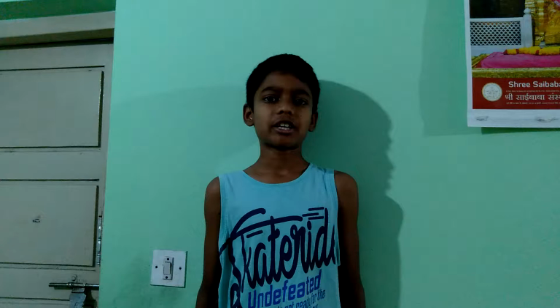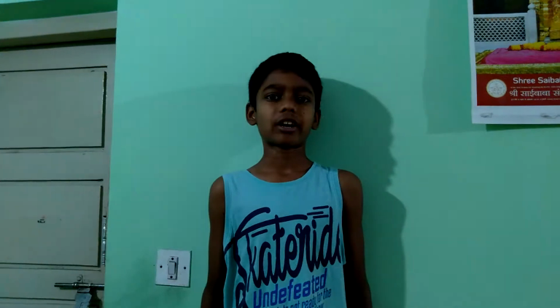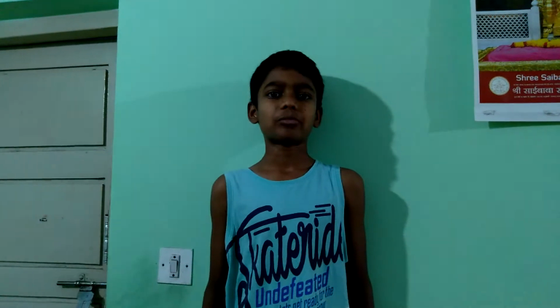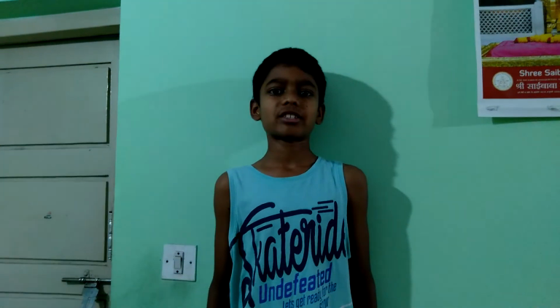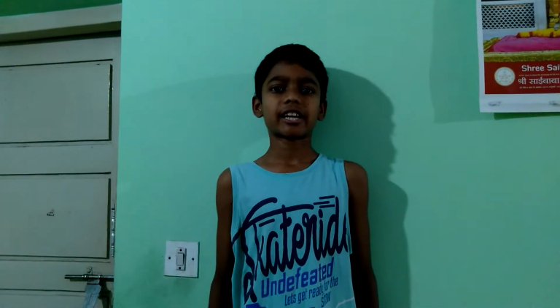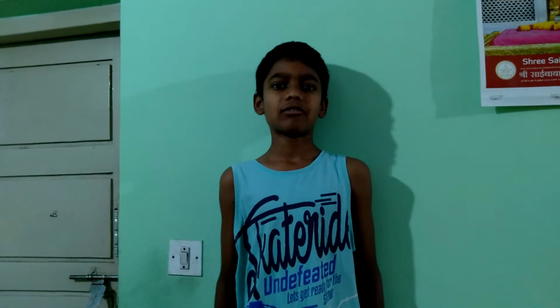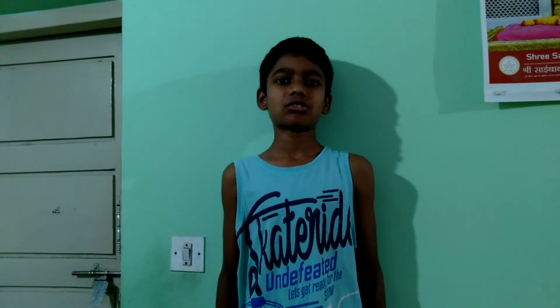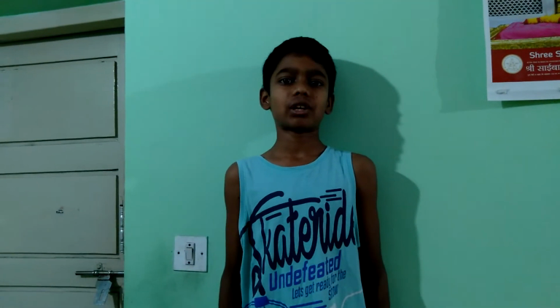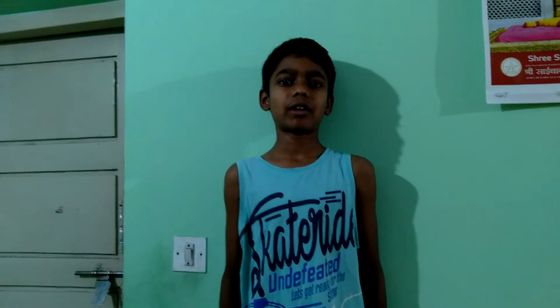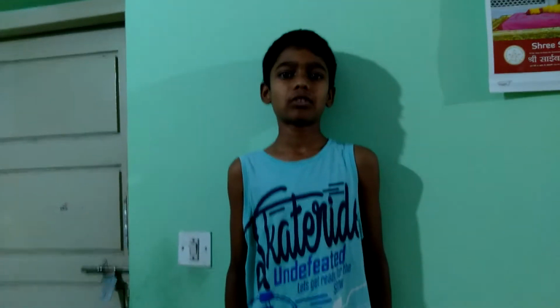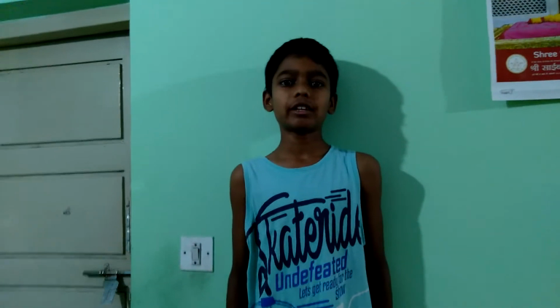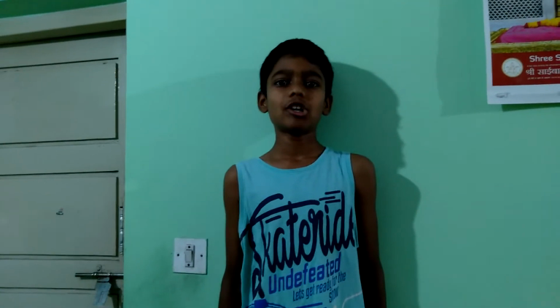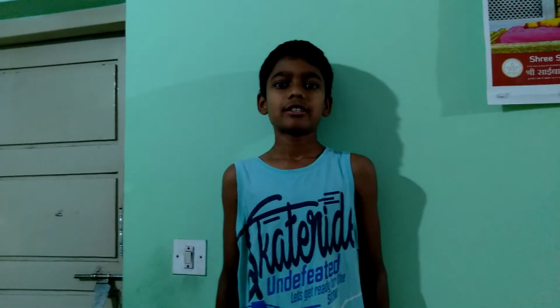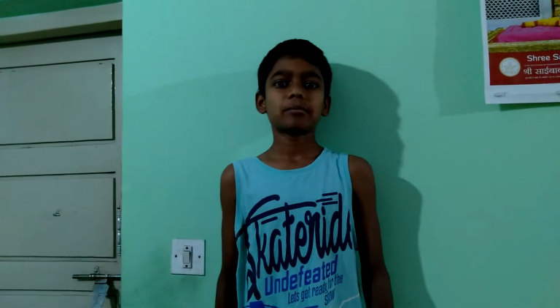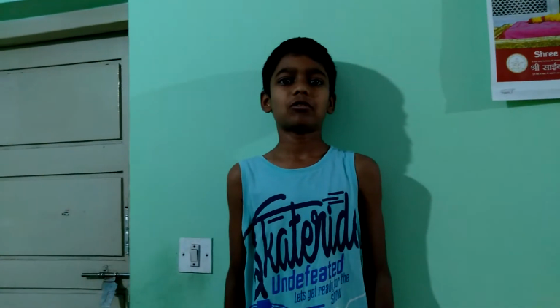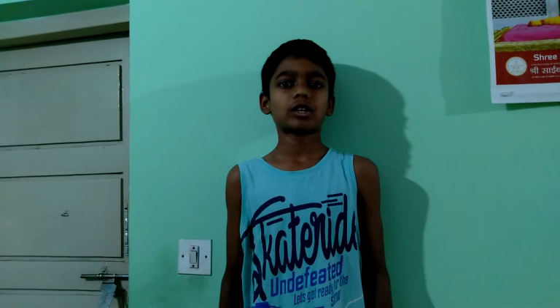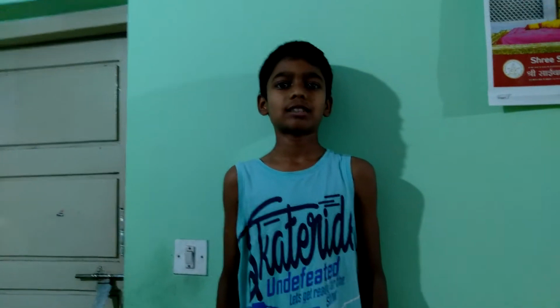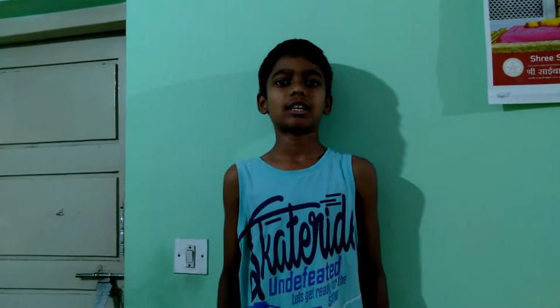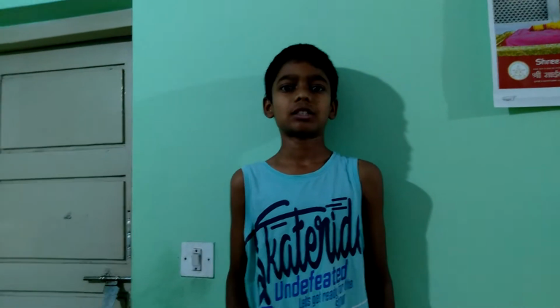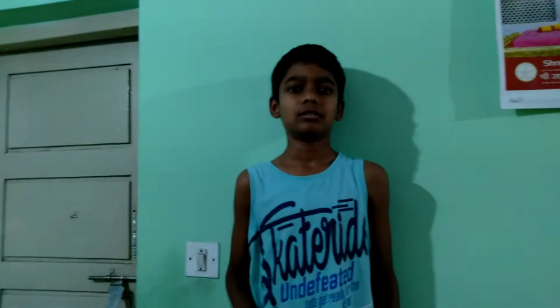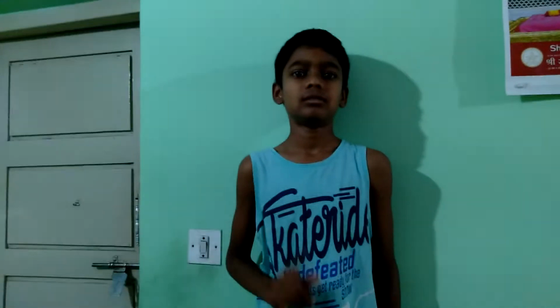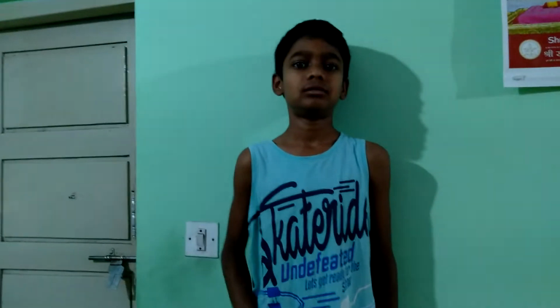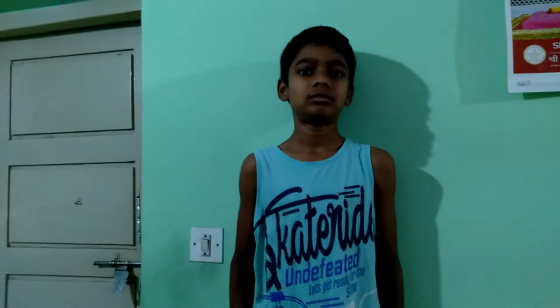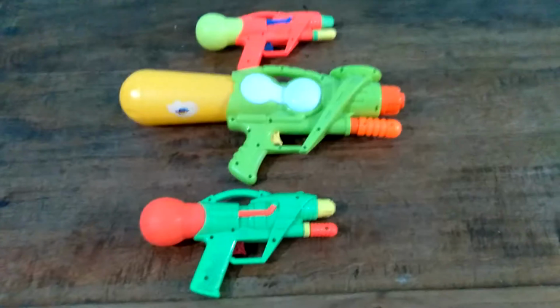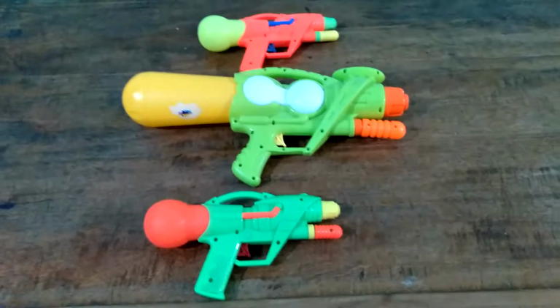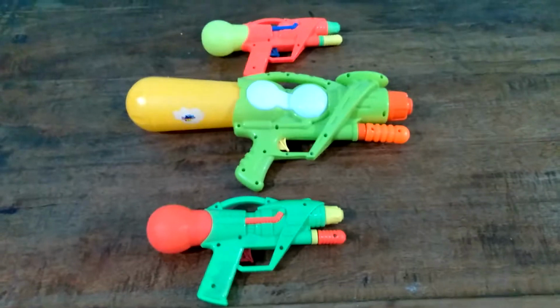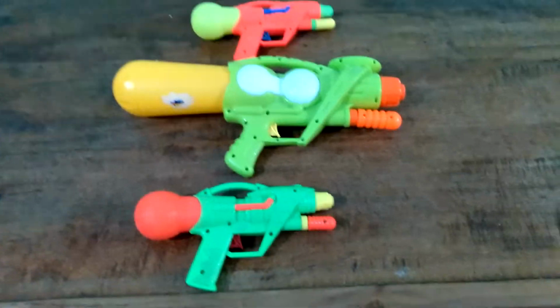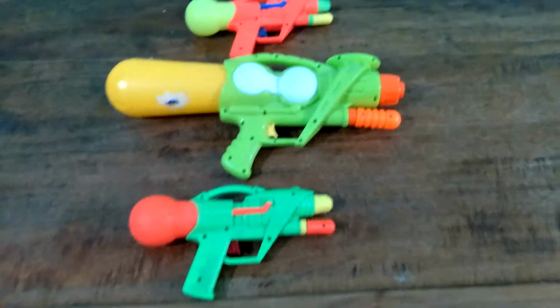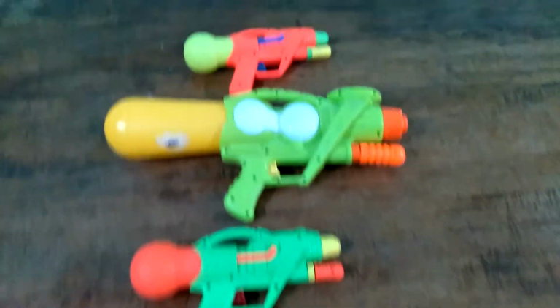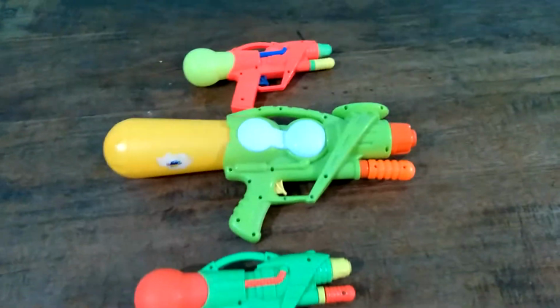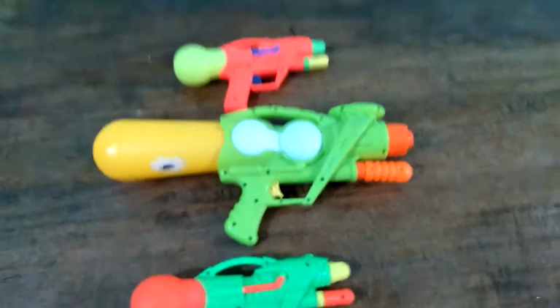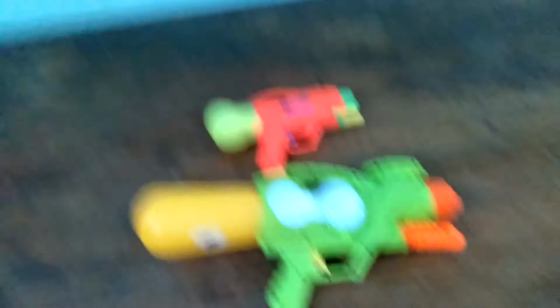Welcome to ICK TV. Today we are going to see my water gun collection. So this is my water gun collection.